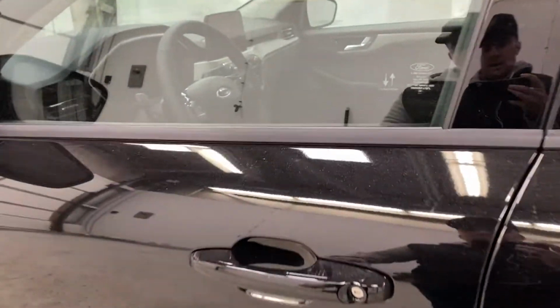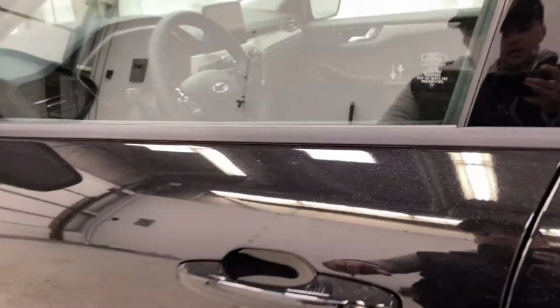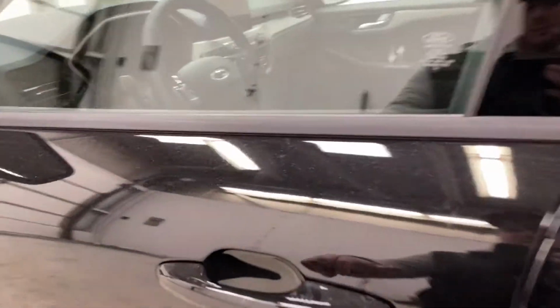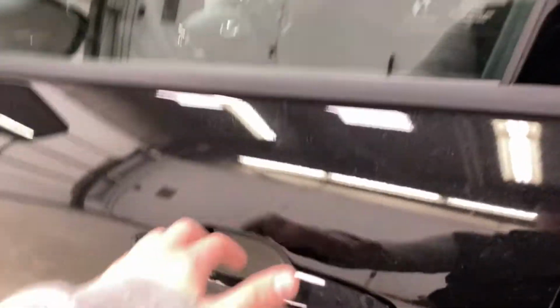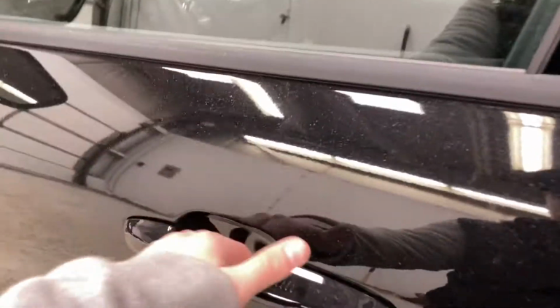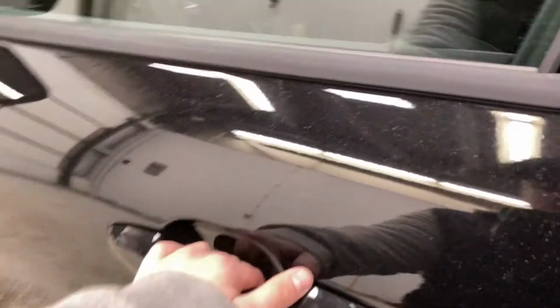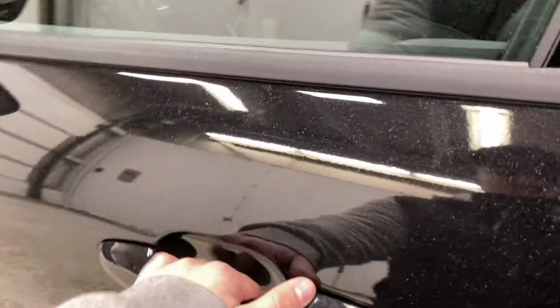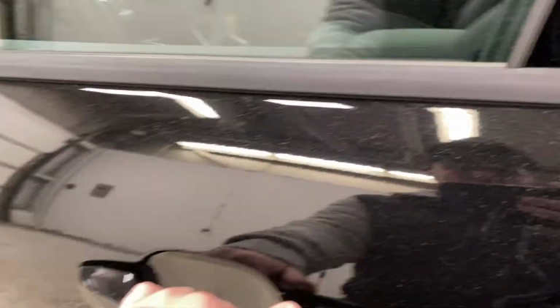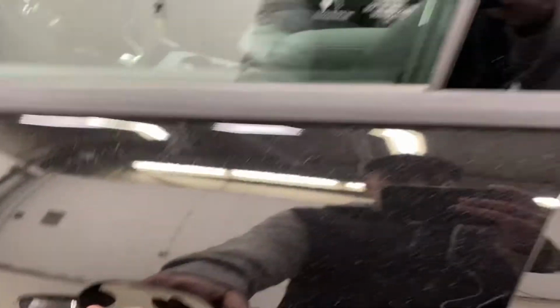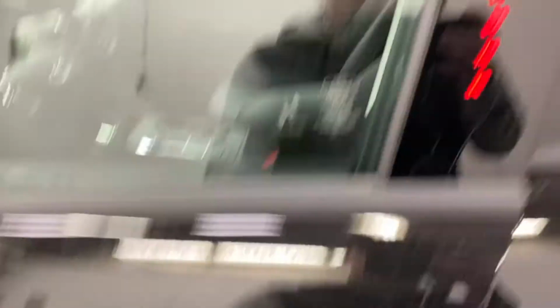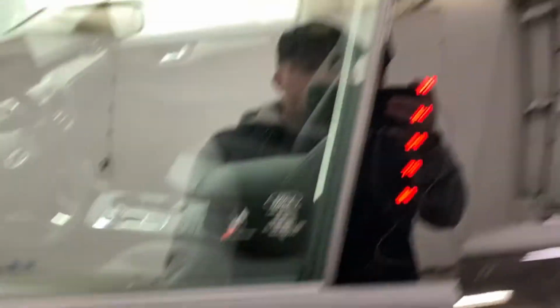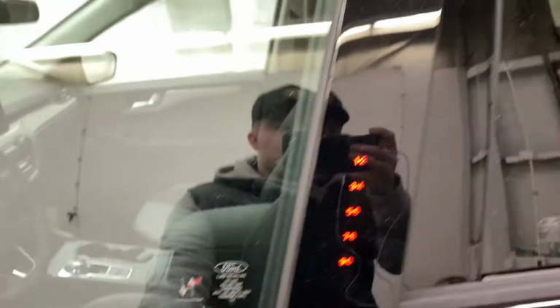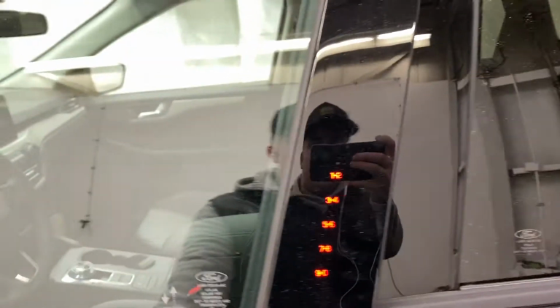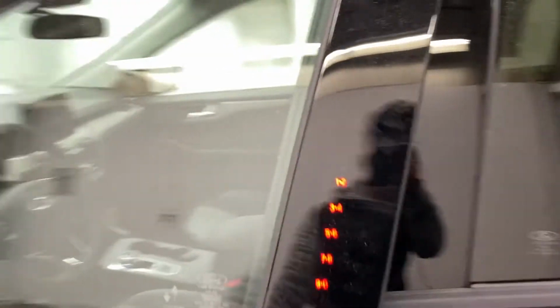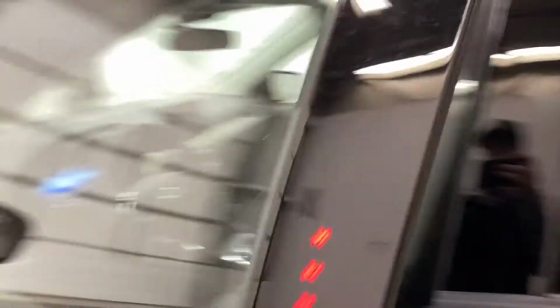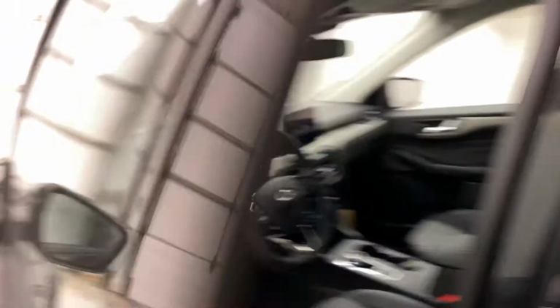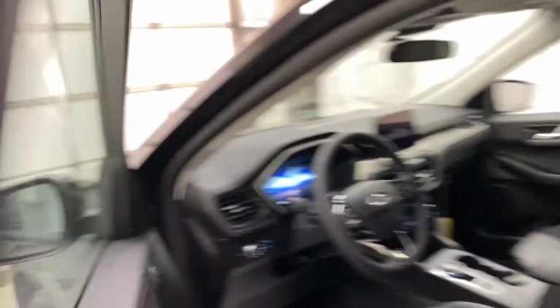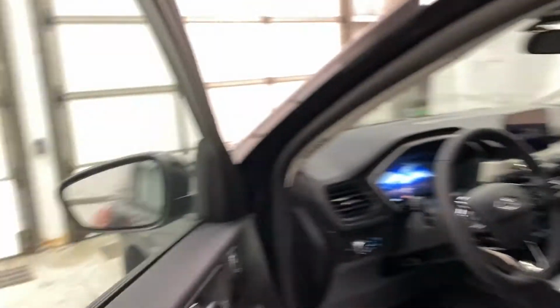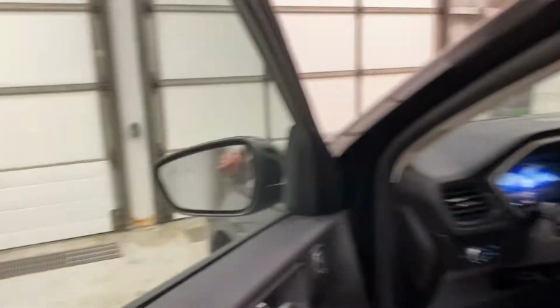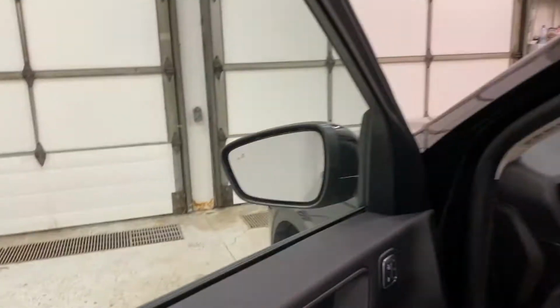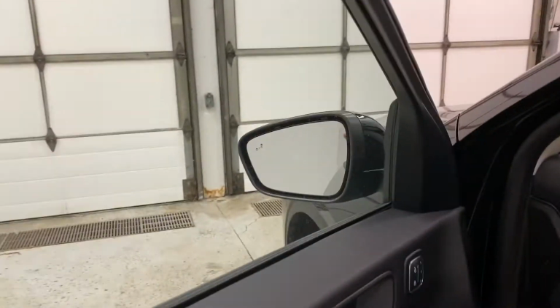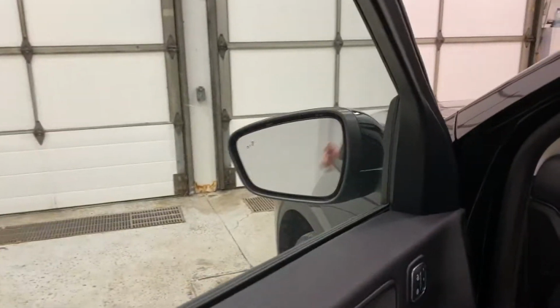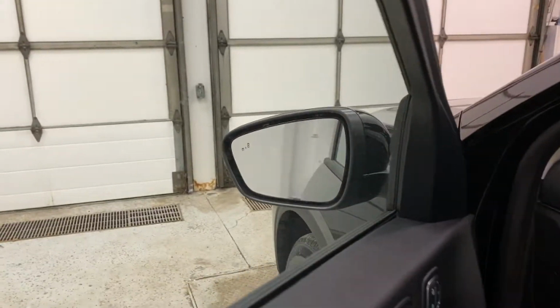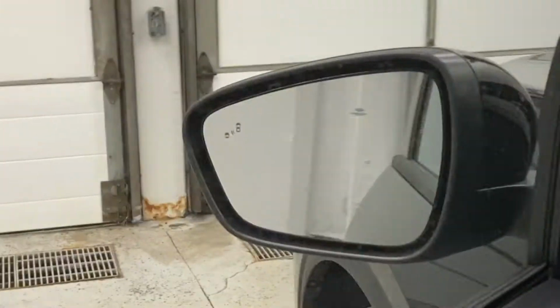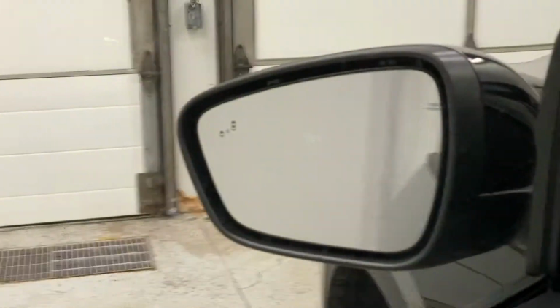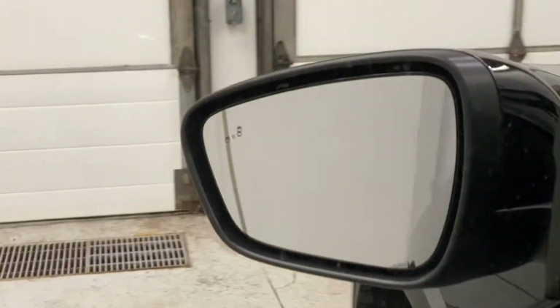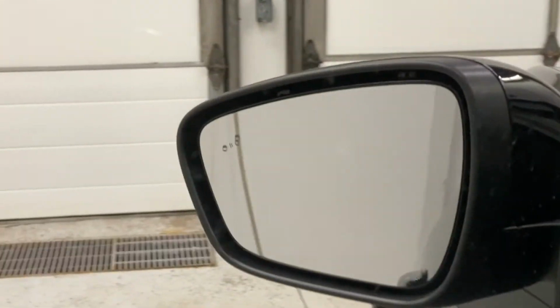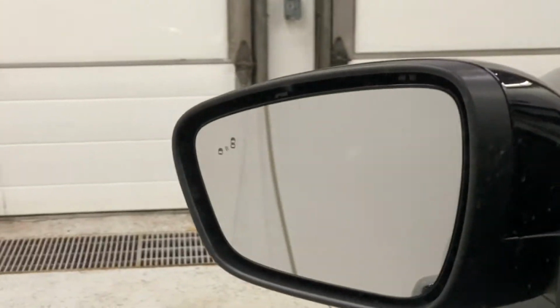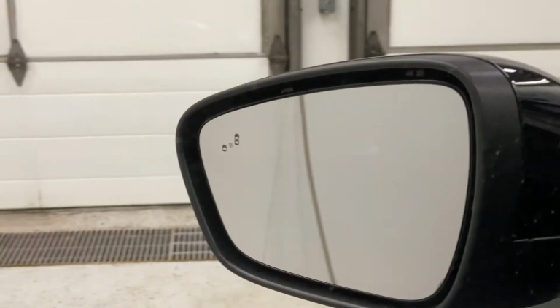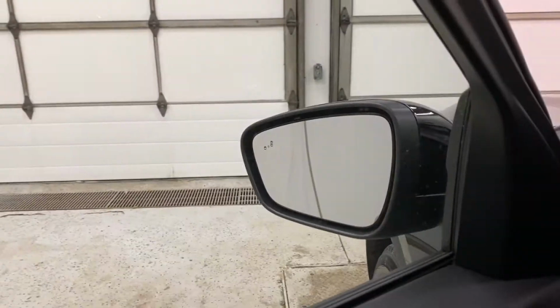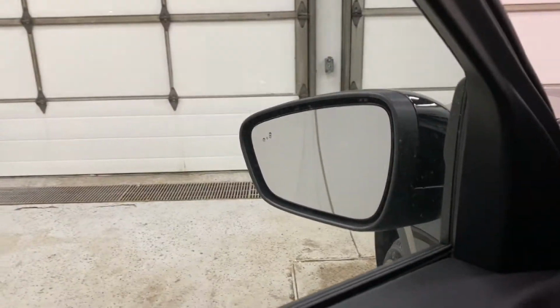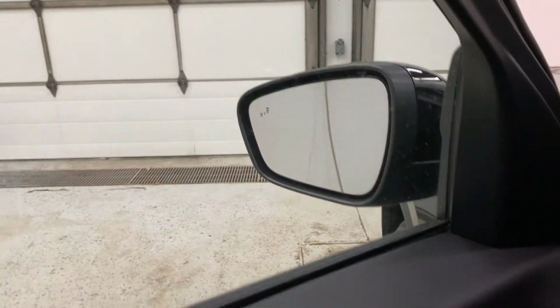You've got an intelligent access door handle and a remote entry keypad. You do have your blind spot detection on the mirror.